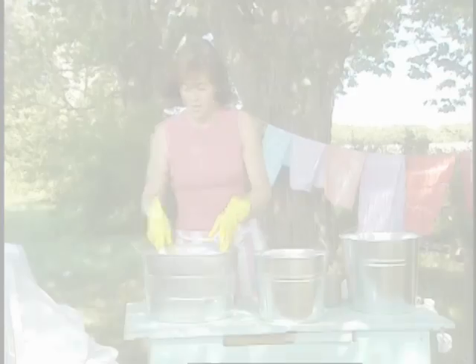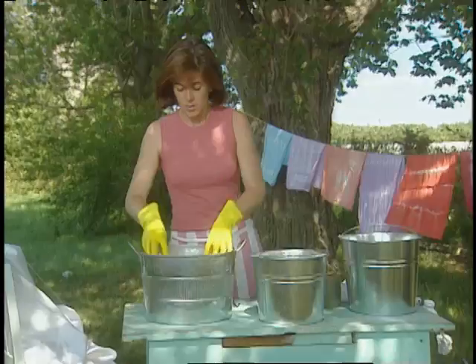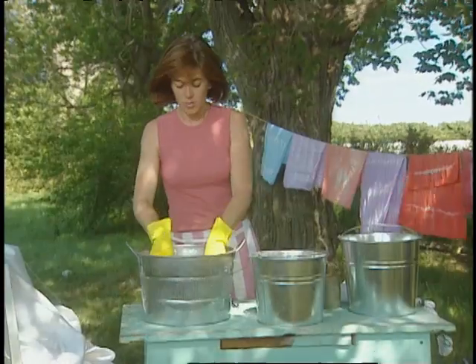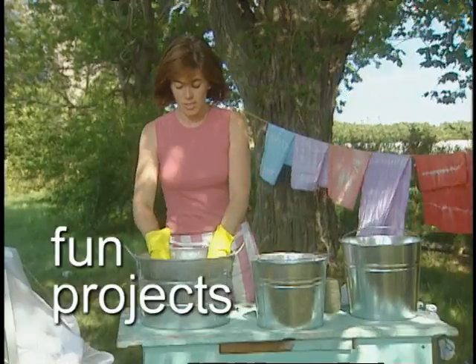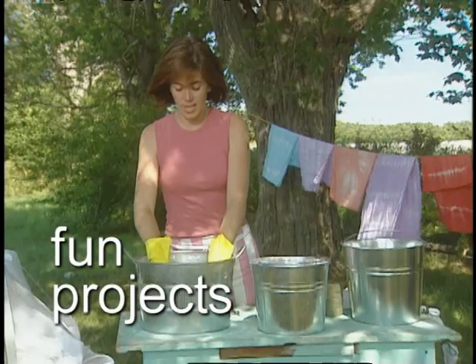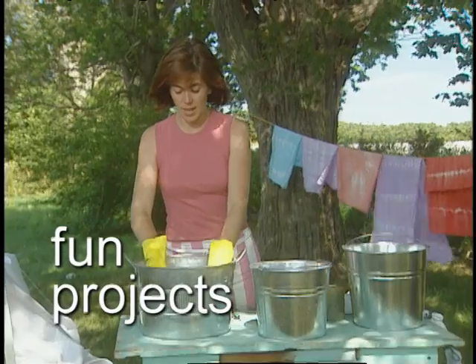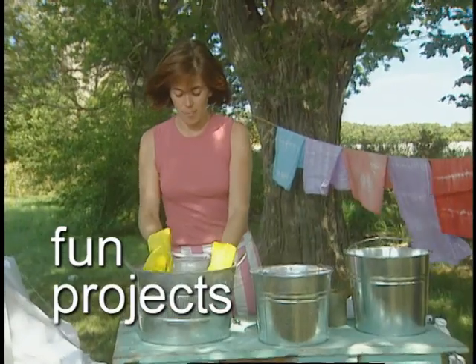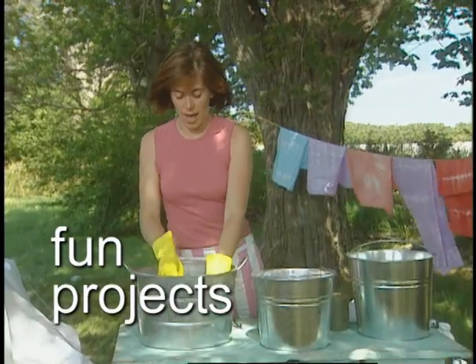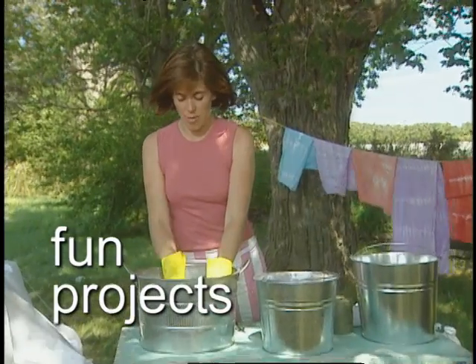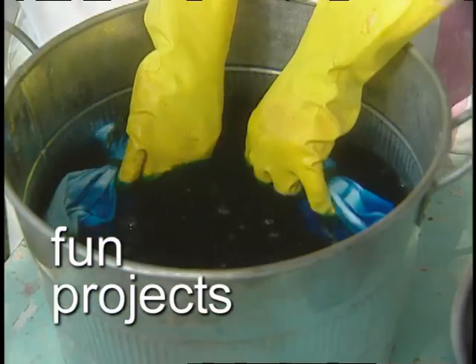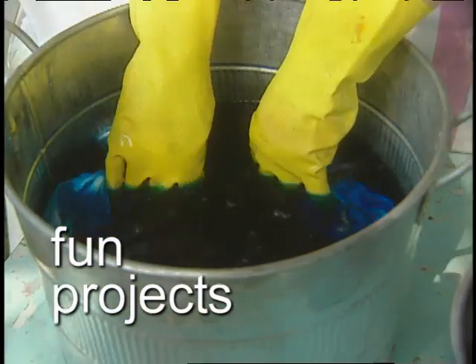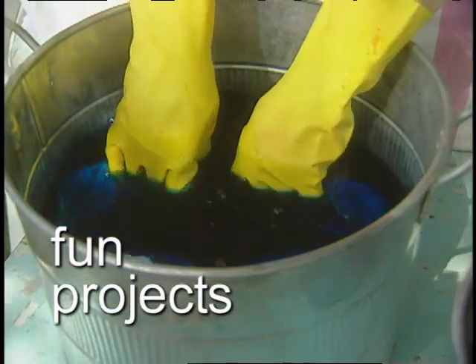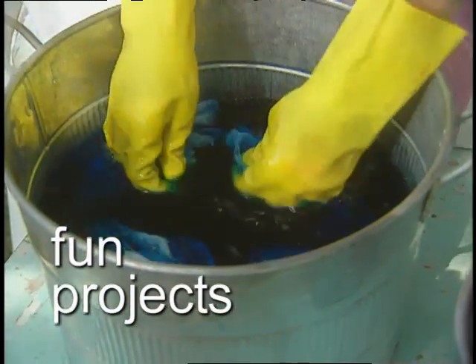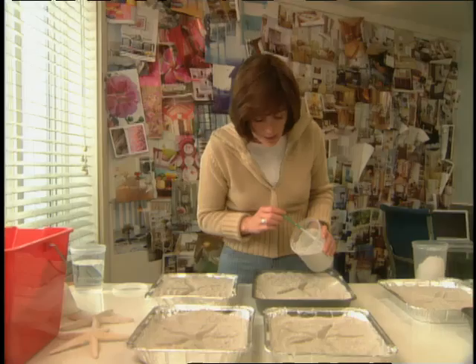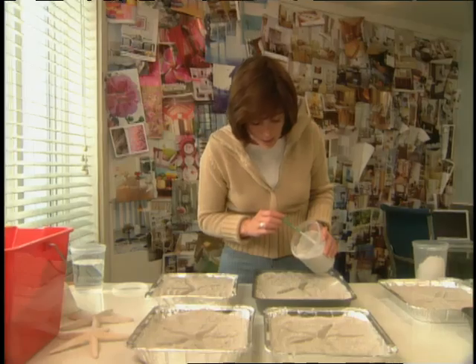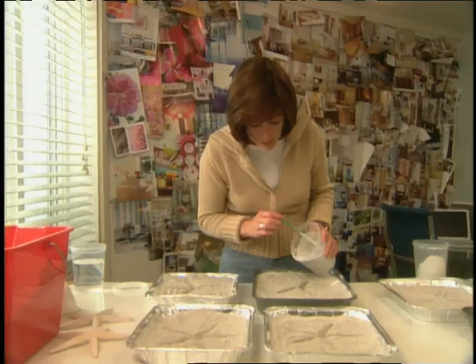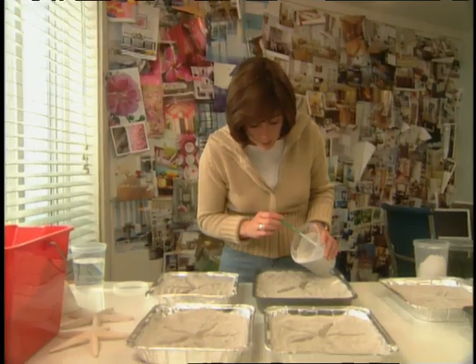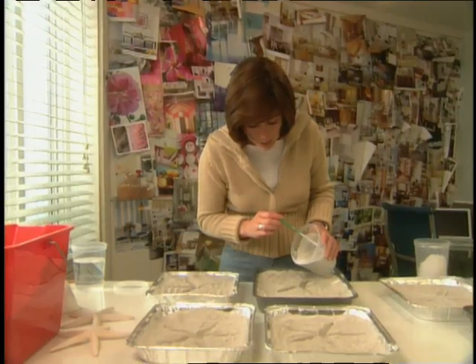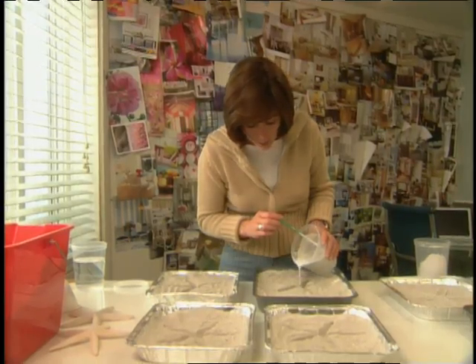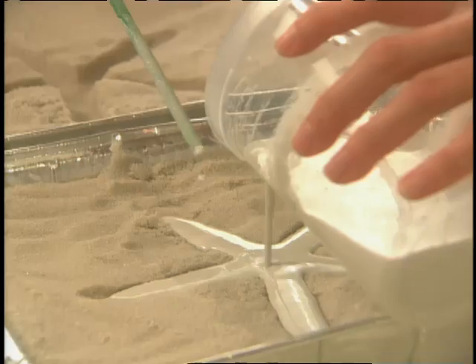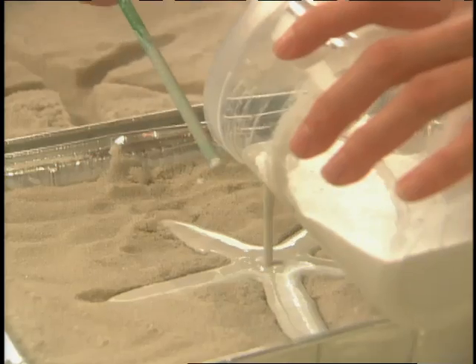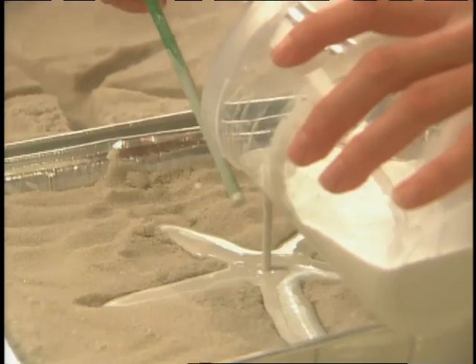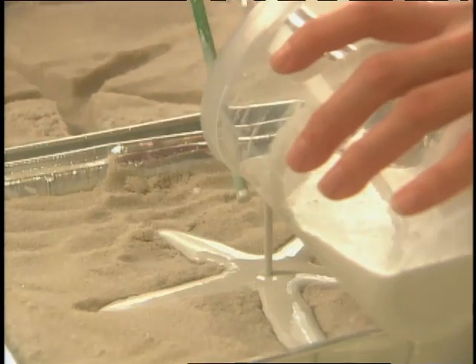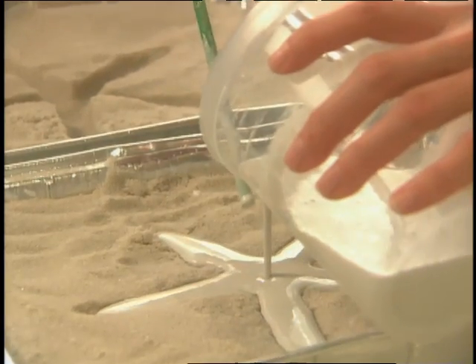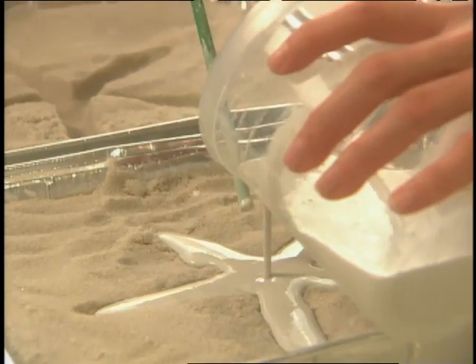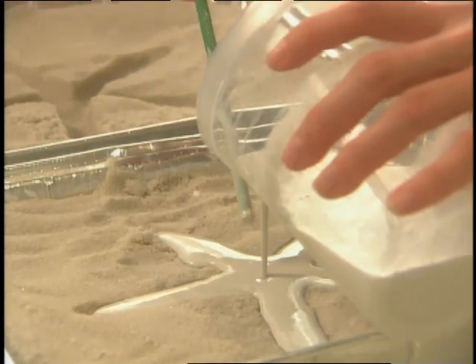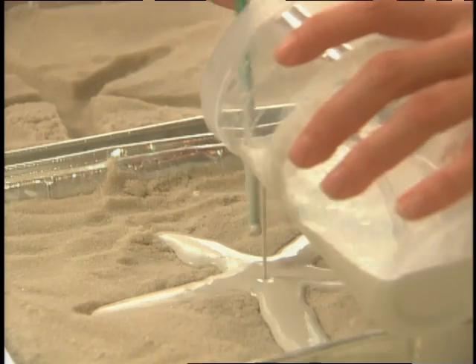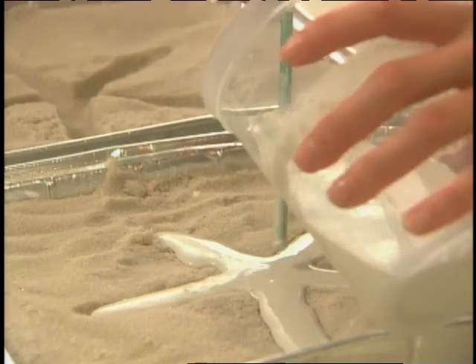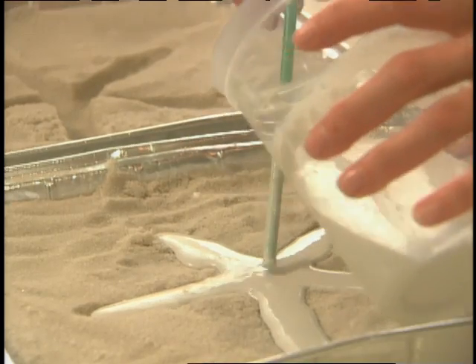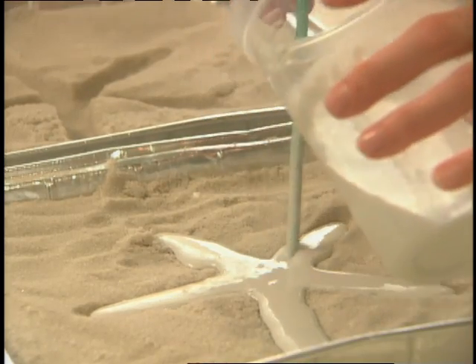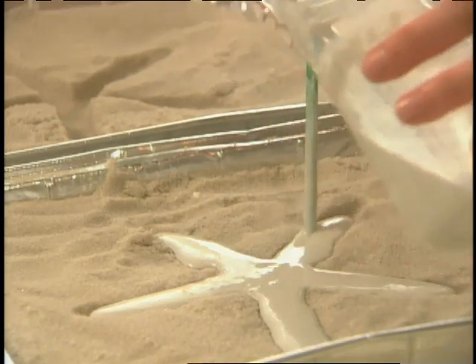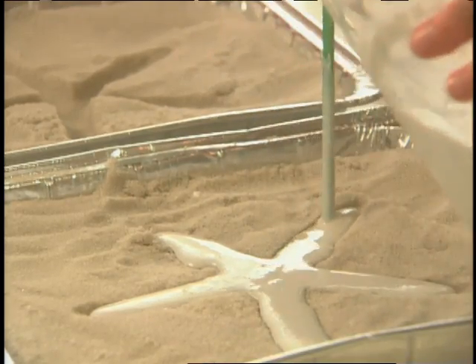Just set it in the bath, and I am just going to pour this into my mold.